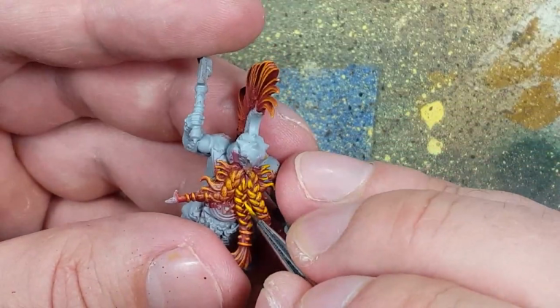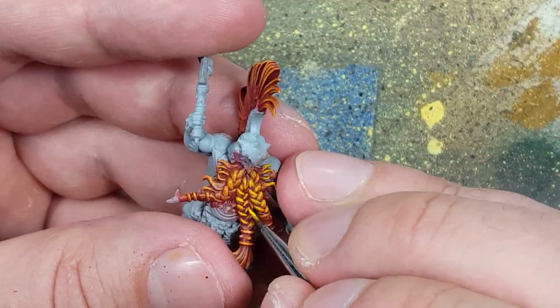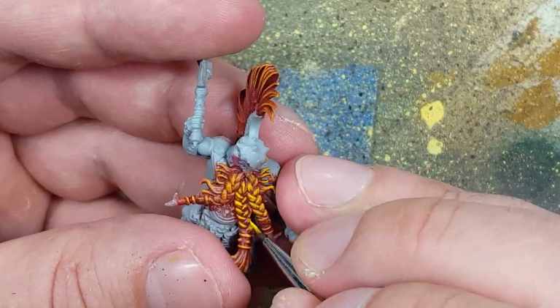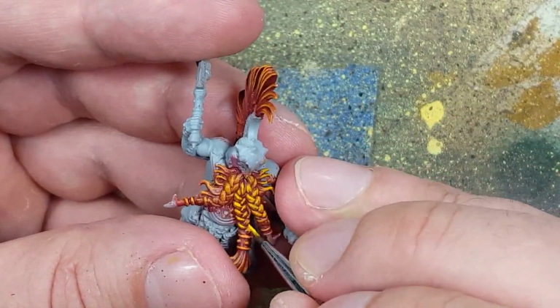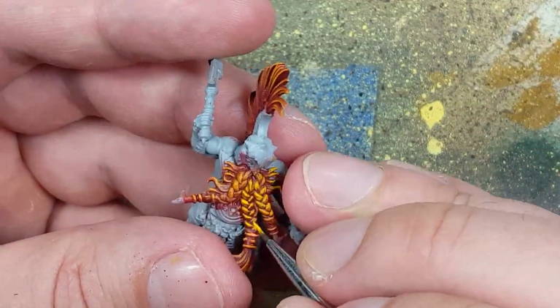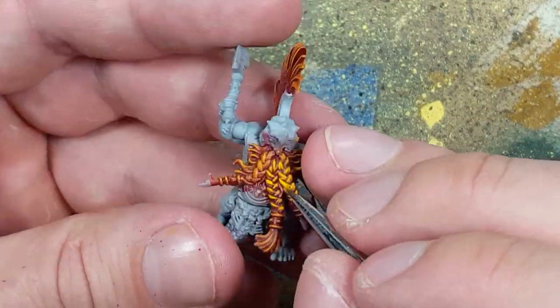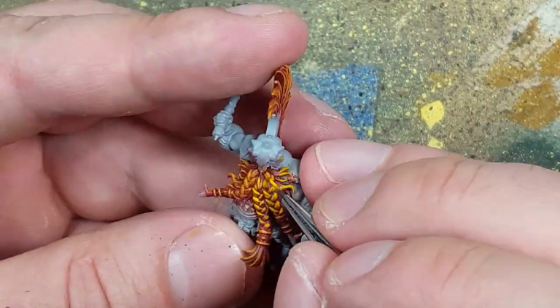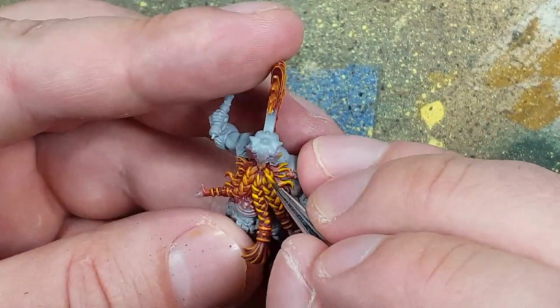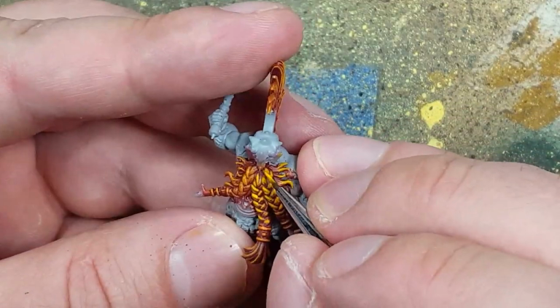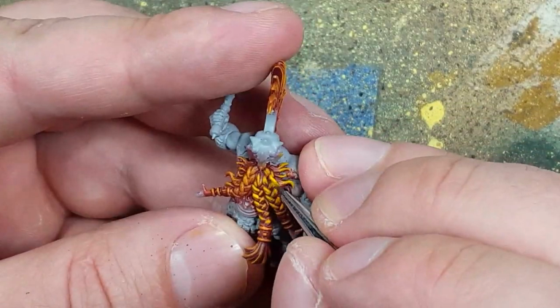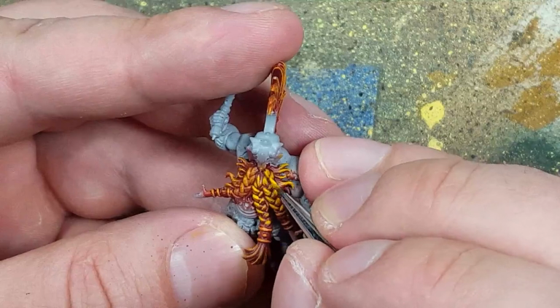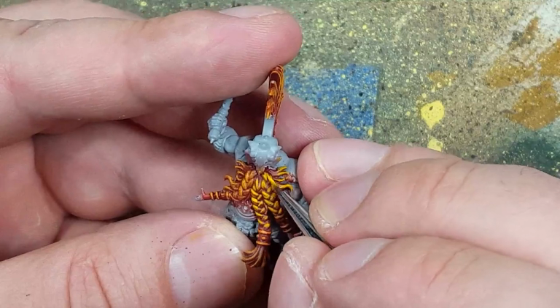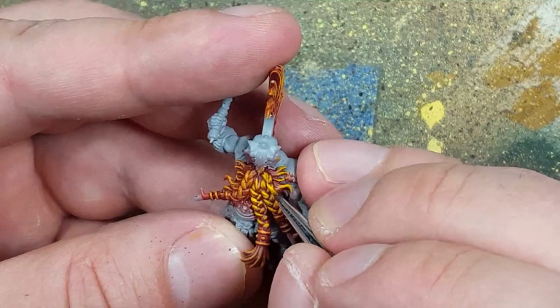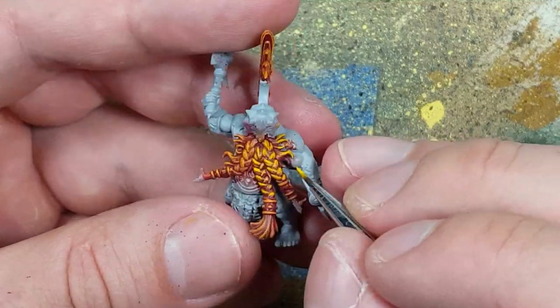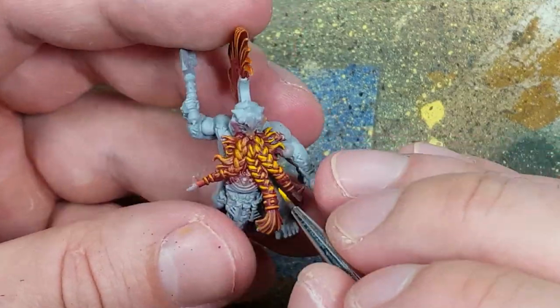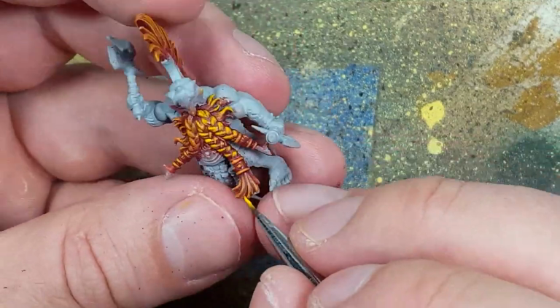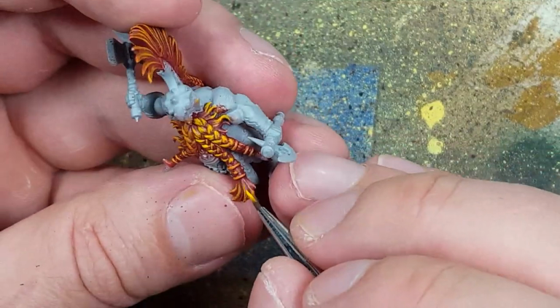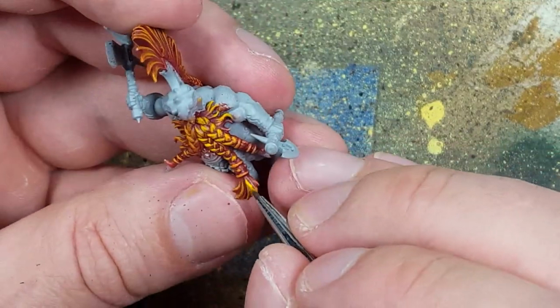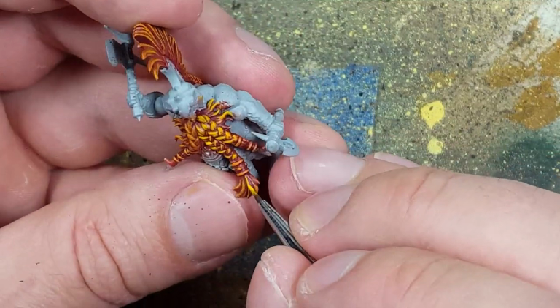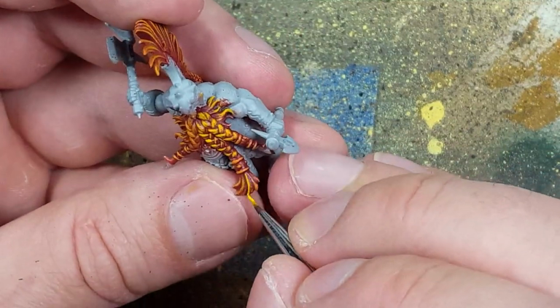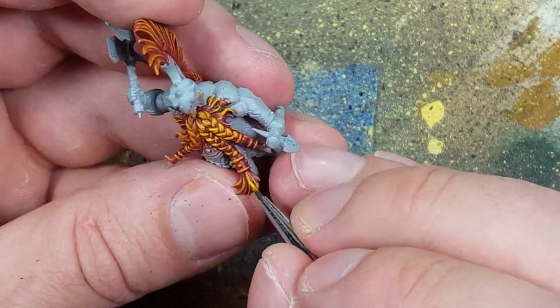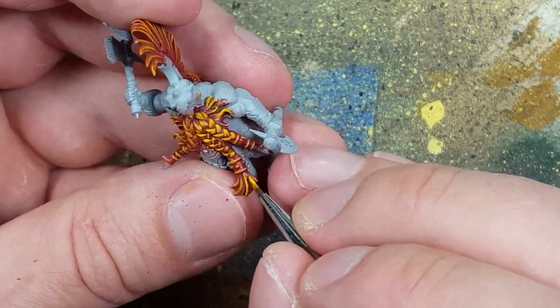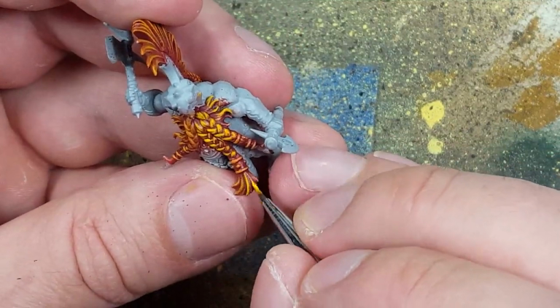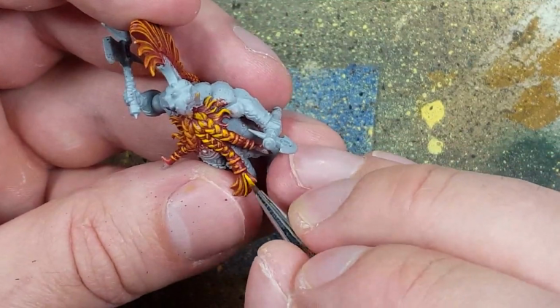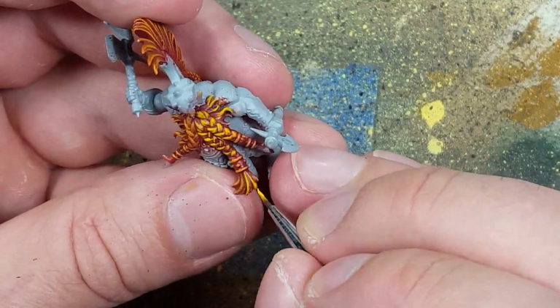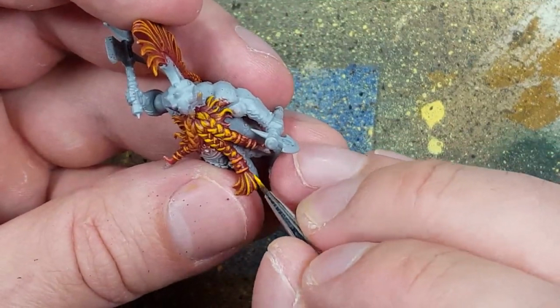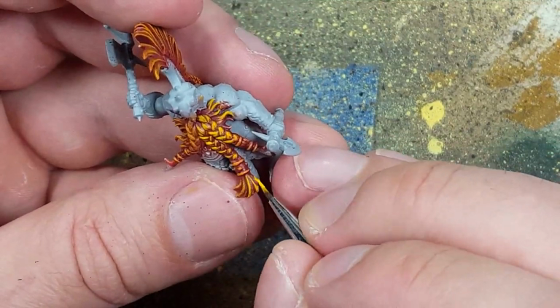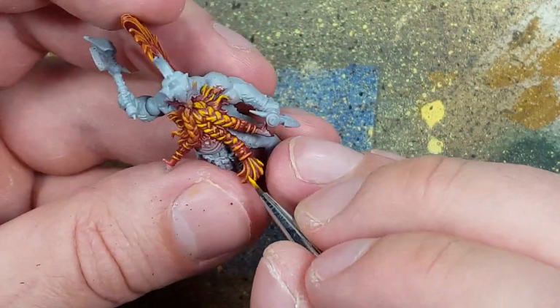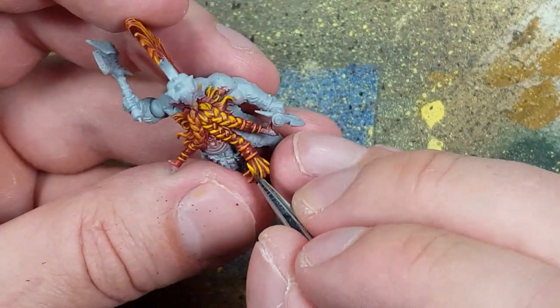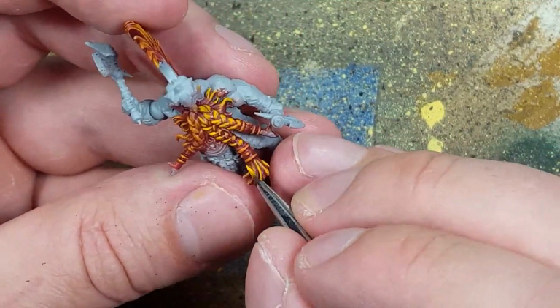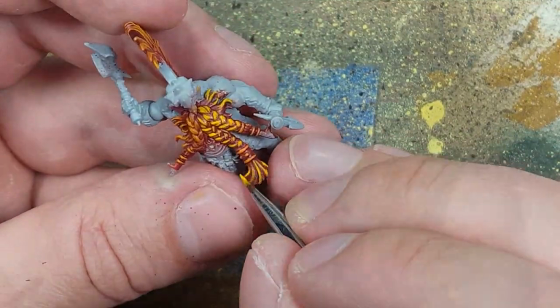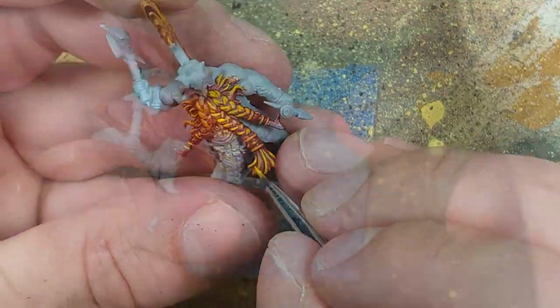Once that was done, I went to Uriel Yellow and painted the edges and tips of the hair.